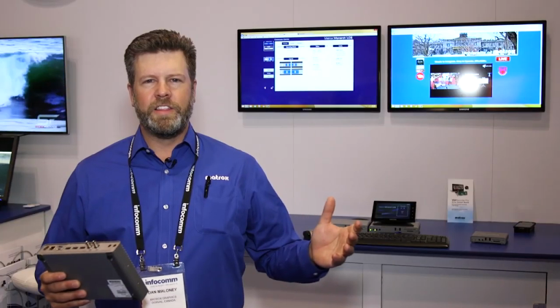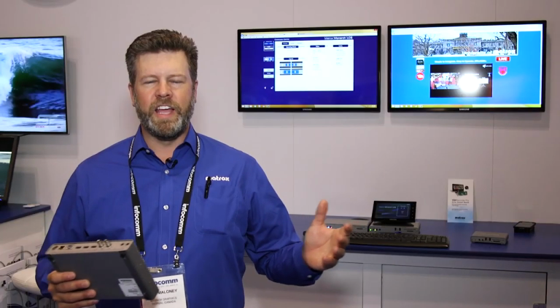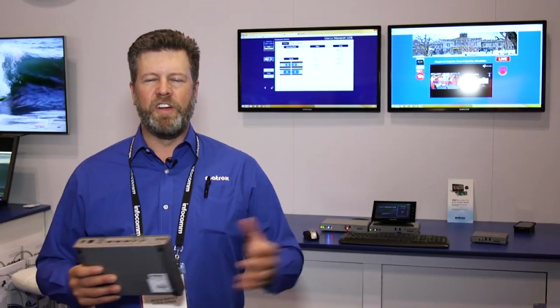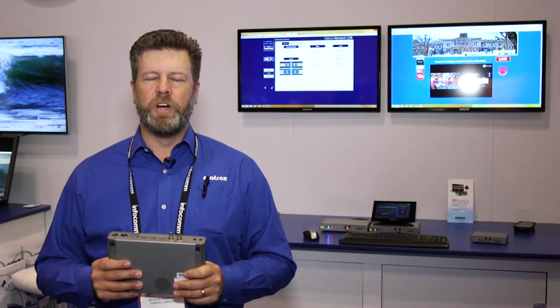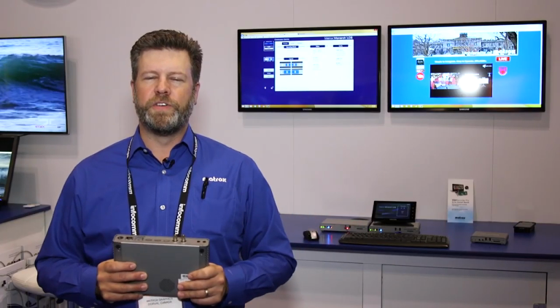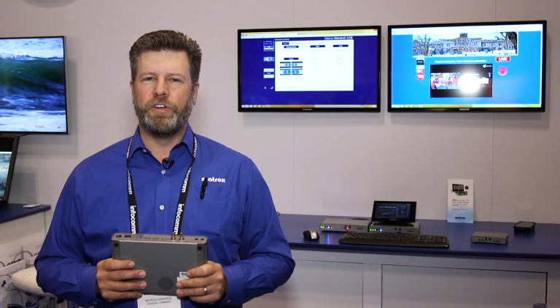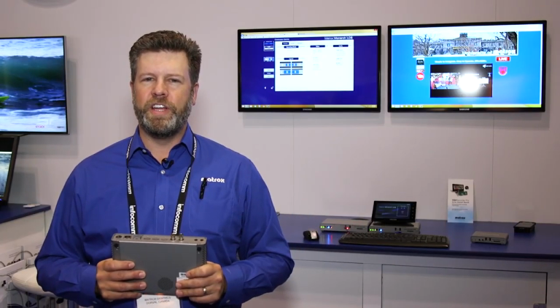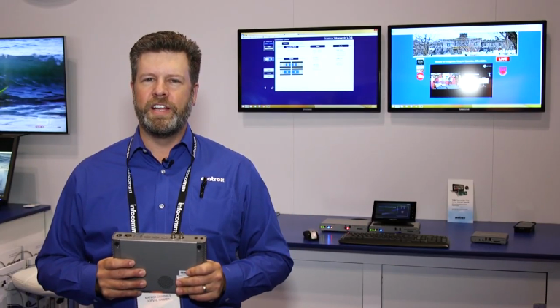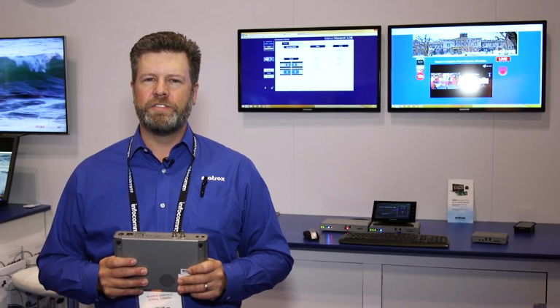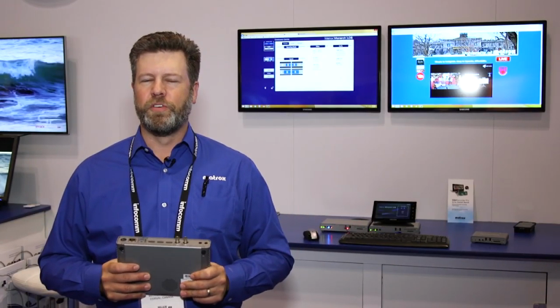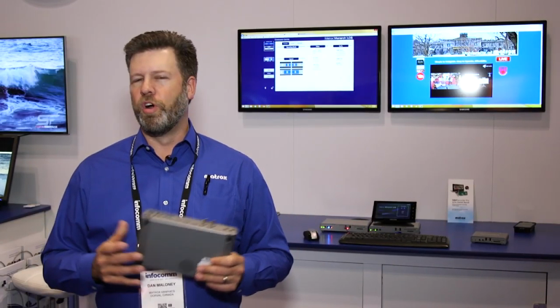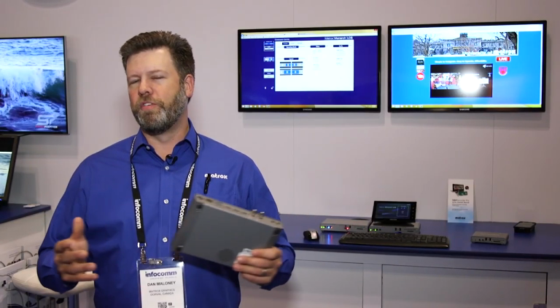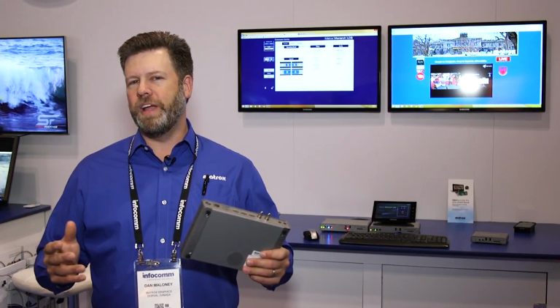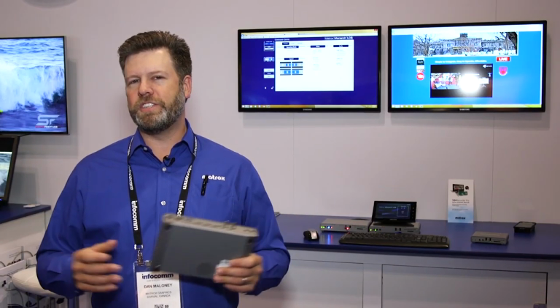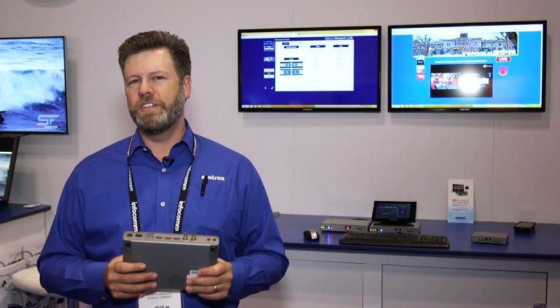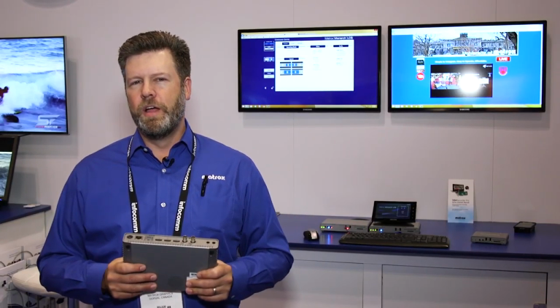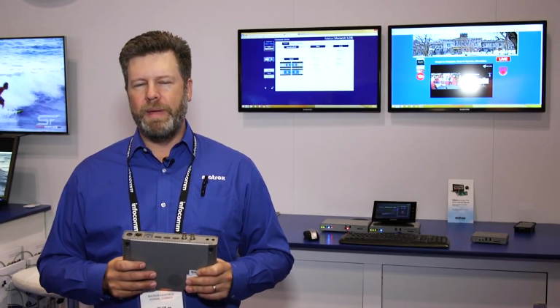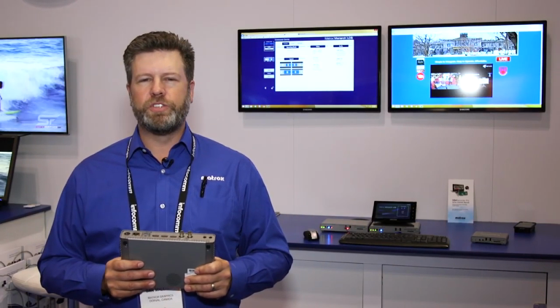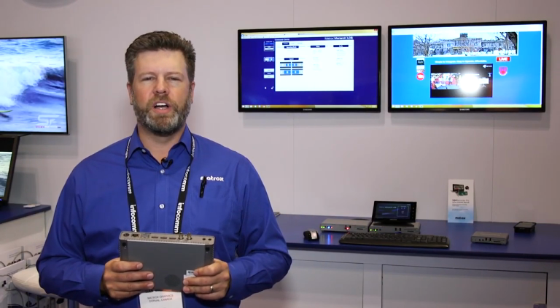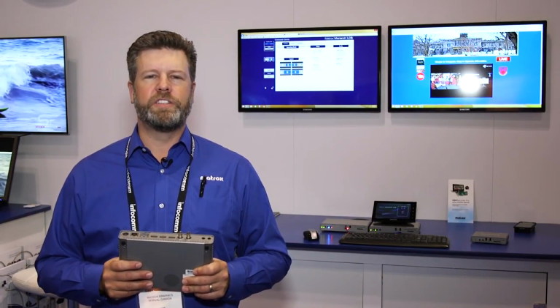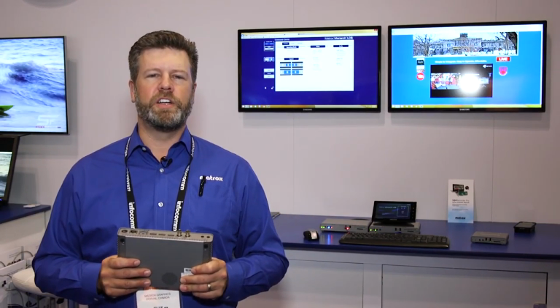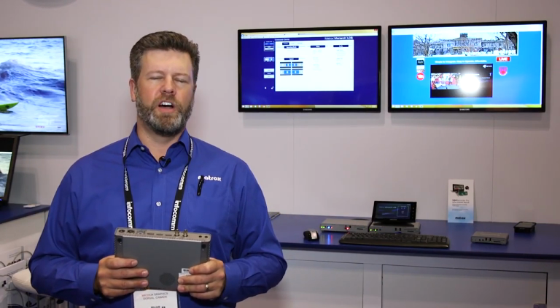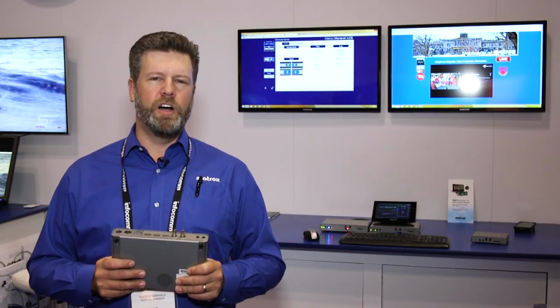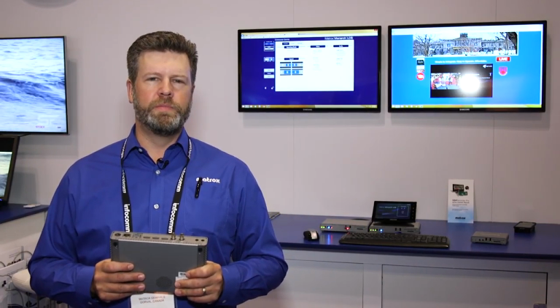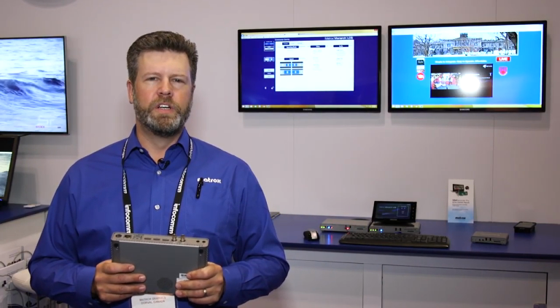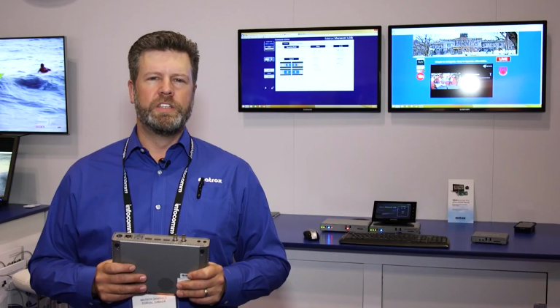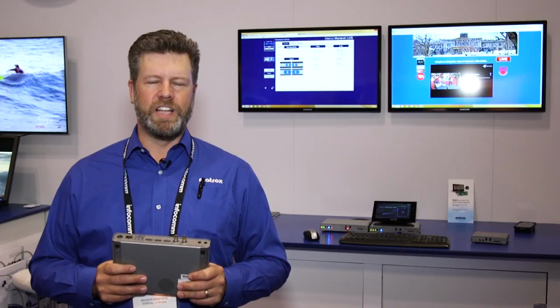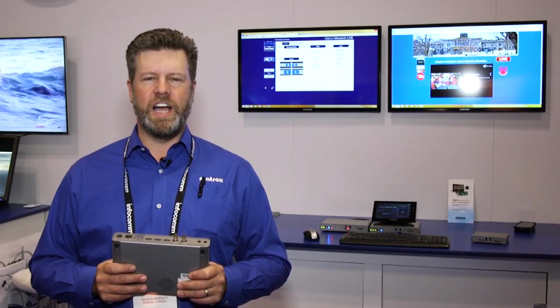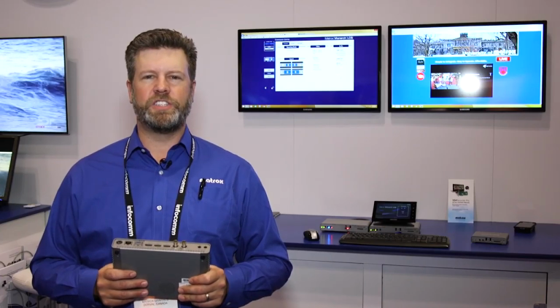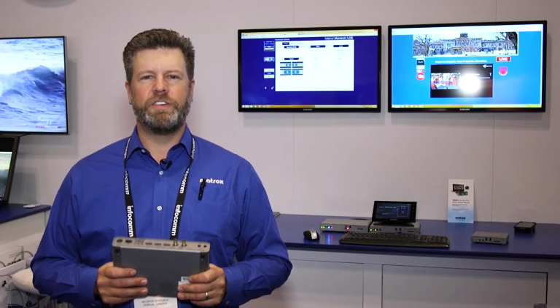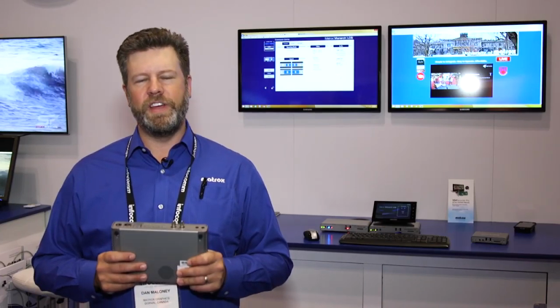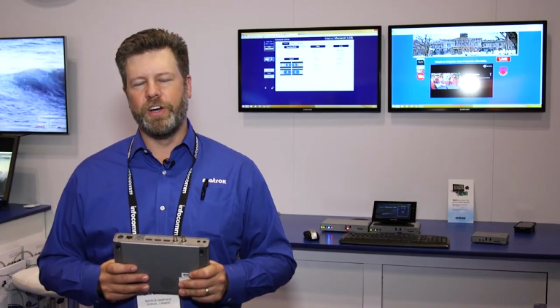Thank you very much for tuning in. For more information, visit matrox.com/video.